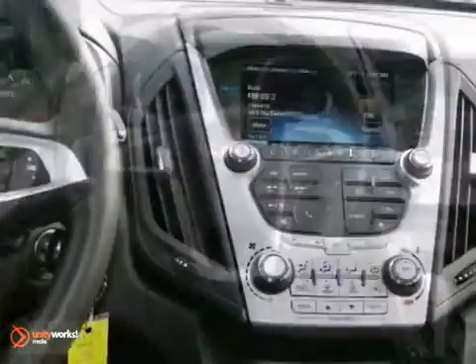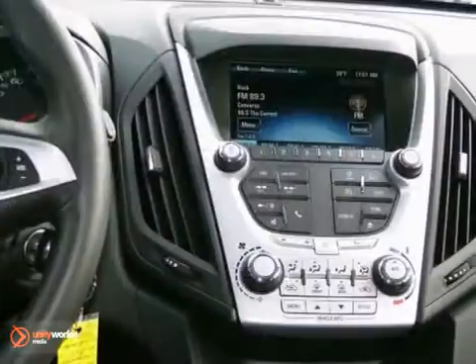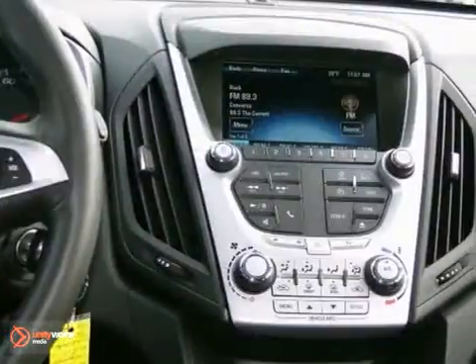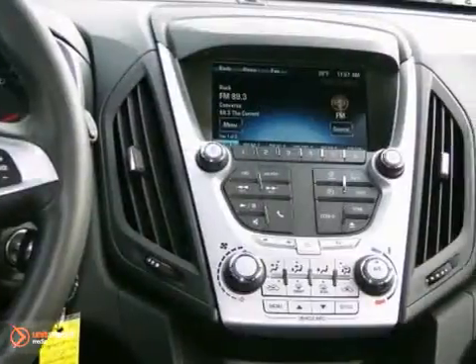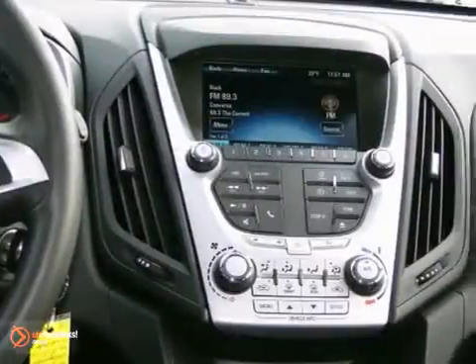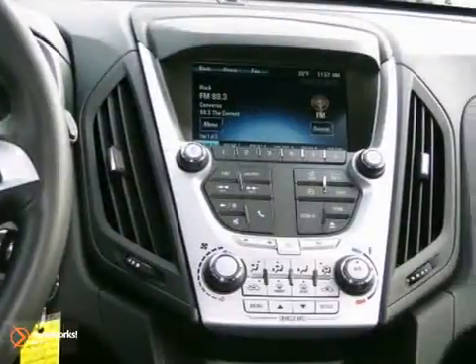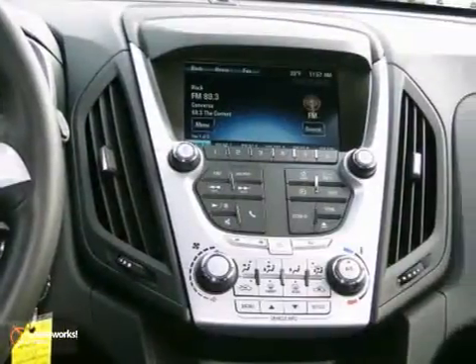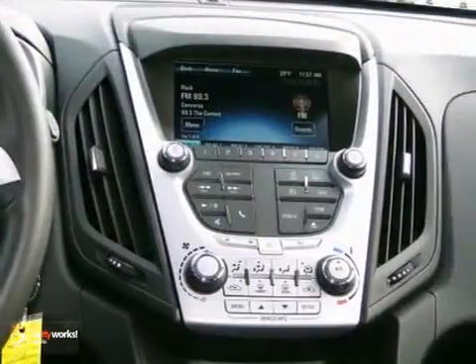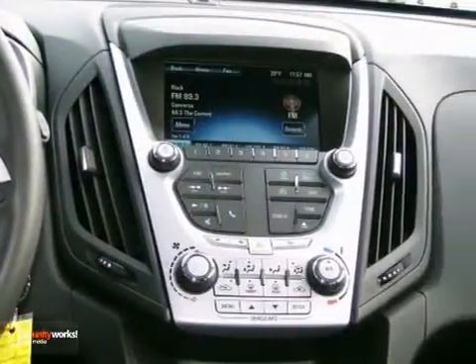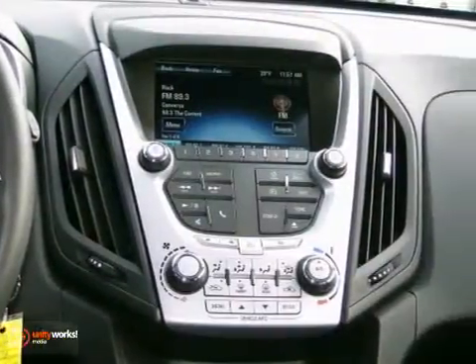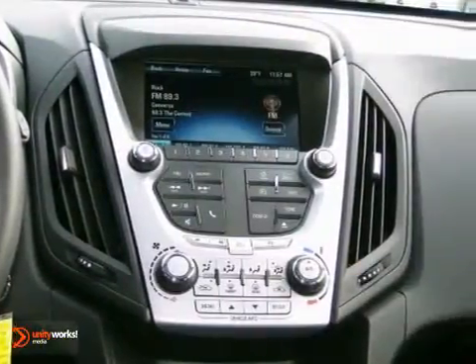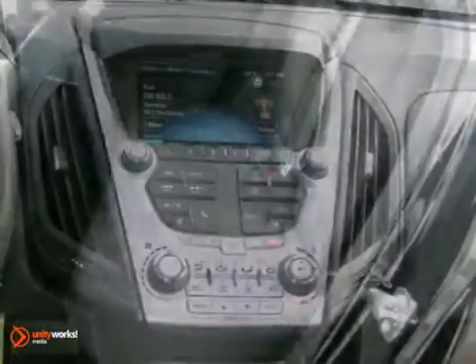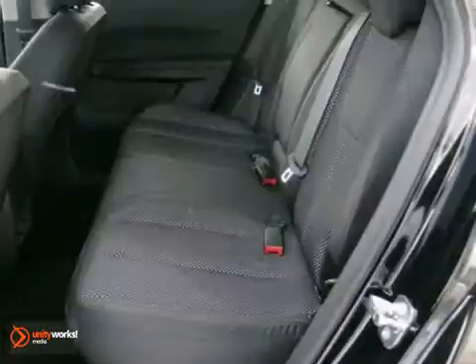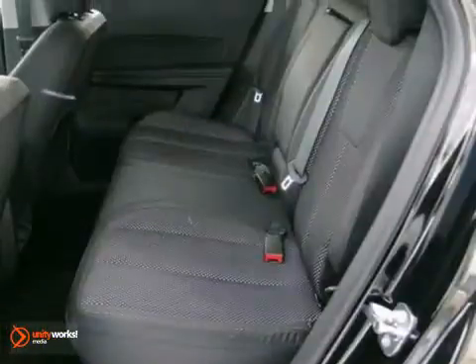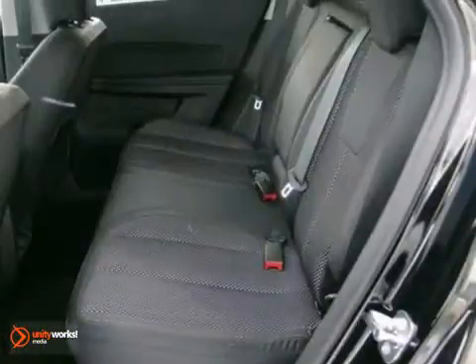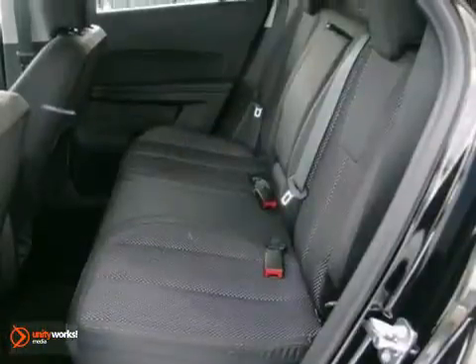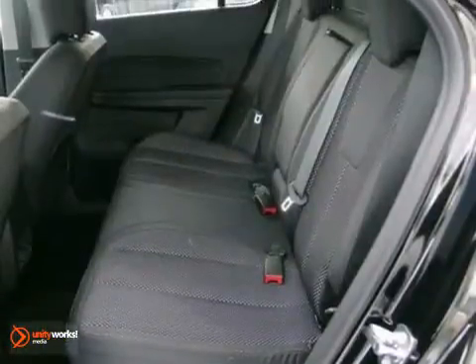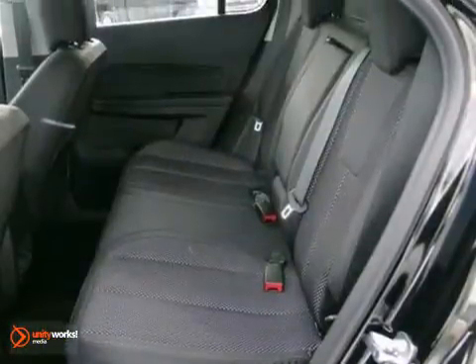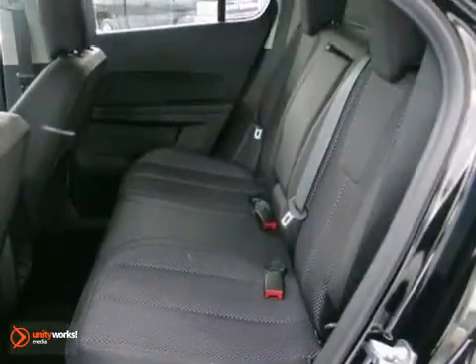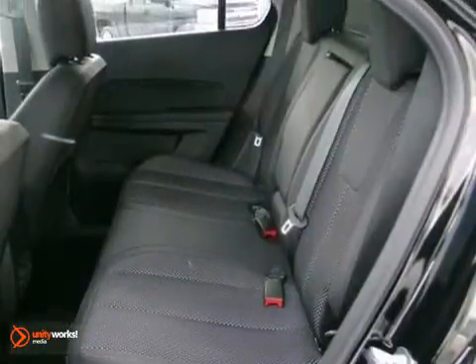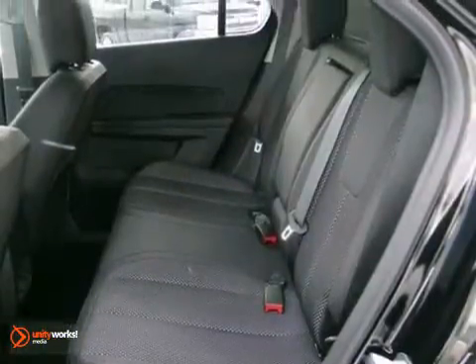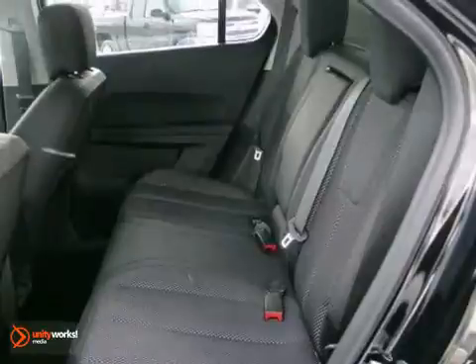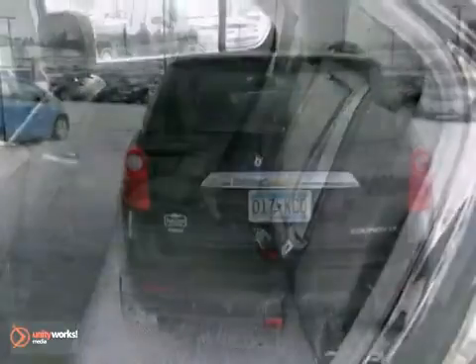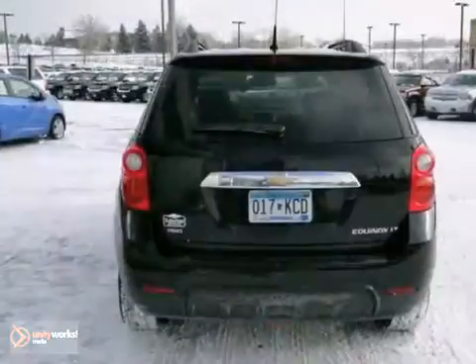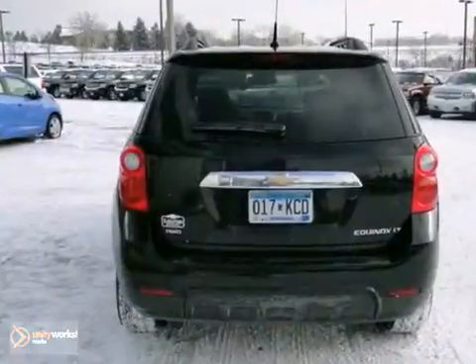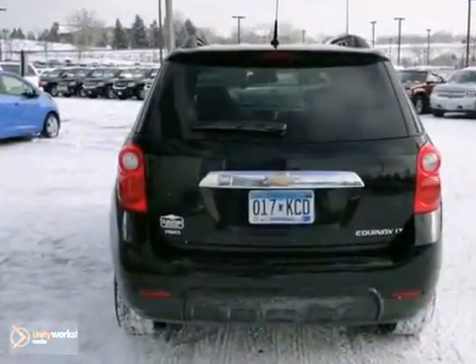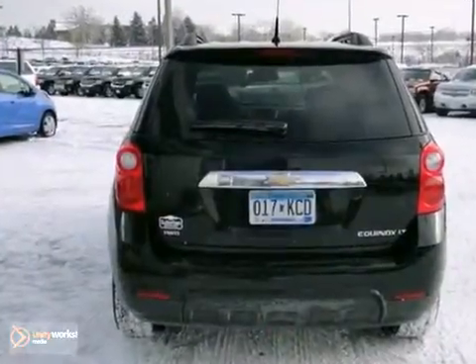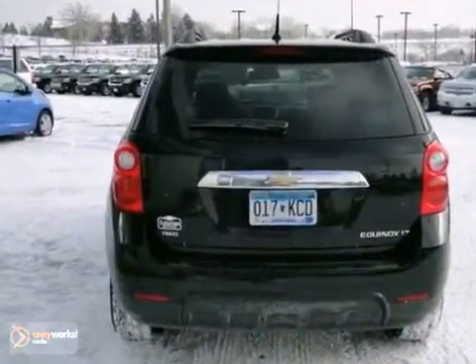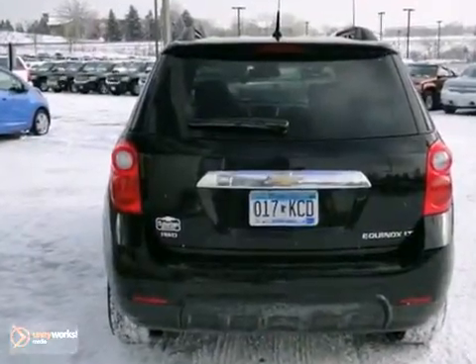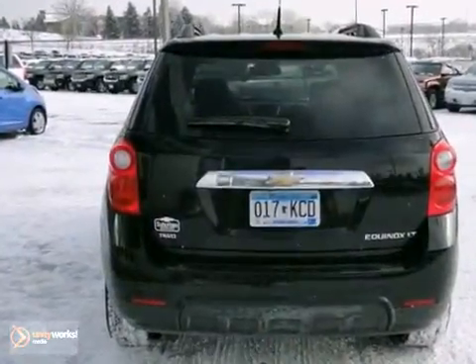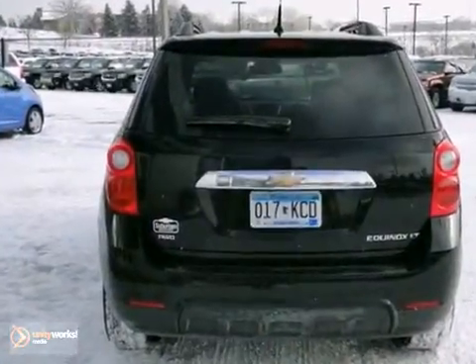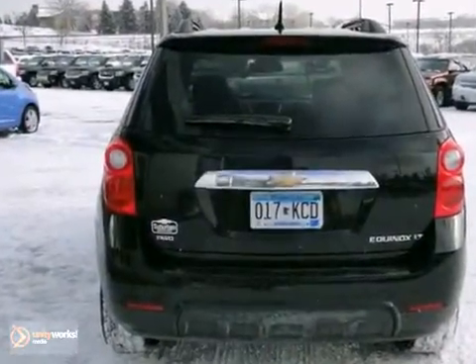And with heated mirrors, a CD player, and Bluetooth wireless, this attractive Chevrolet needs nothing but a new home.